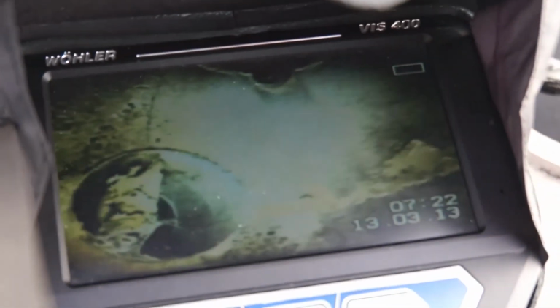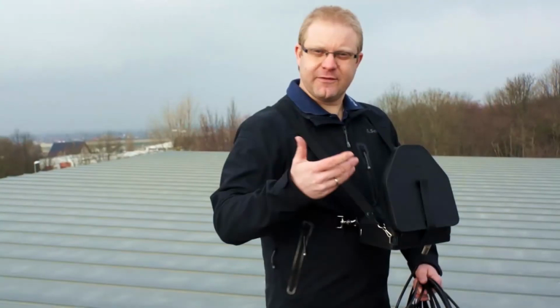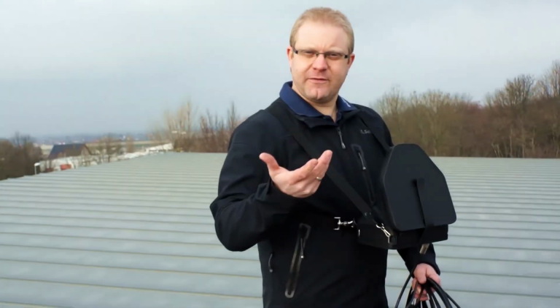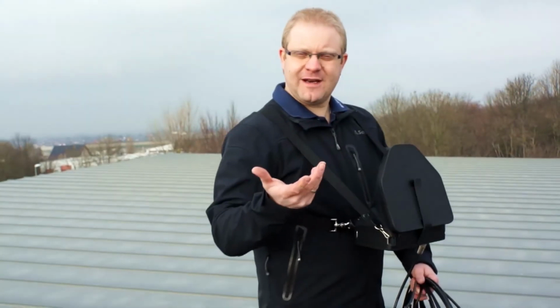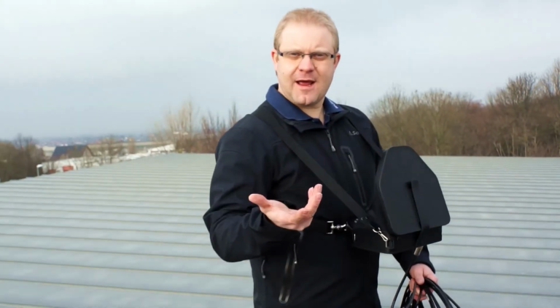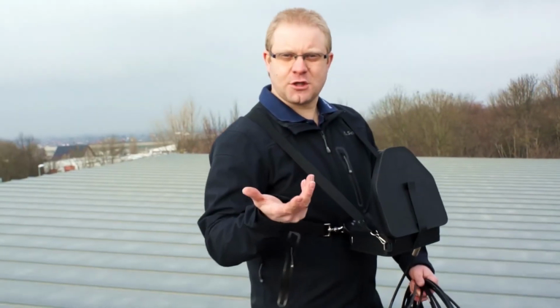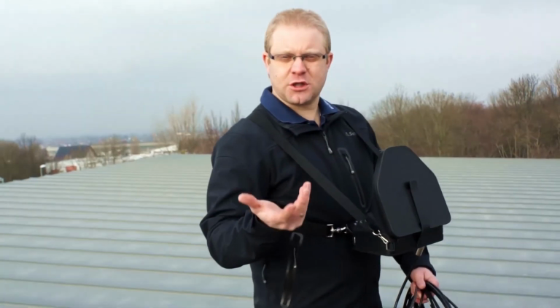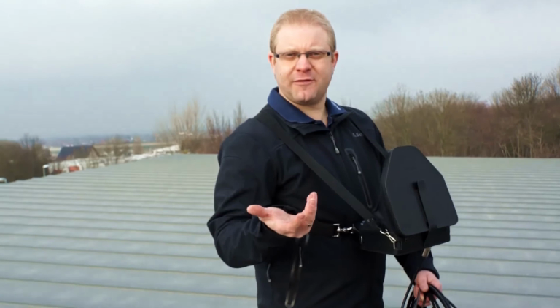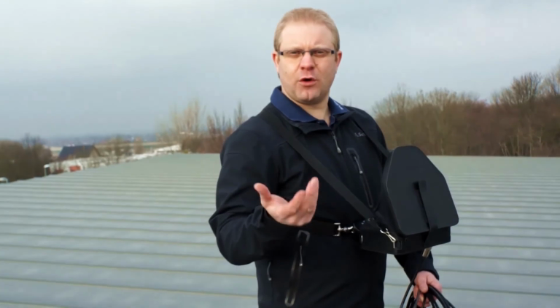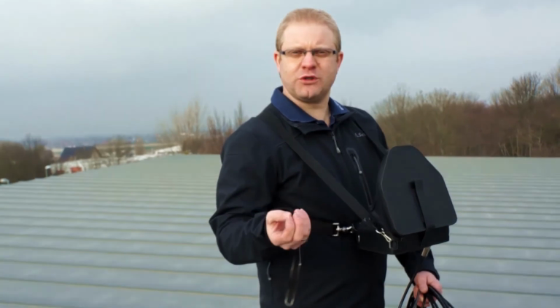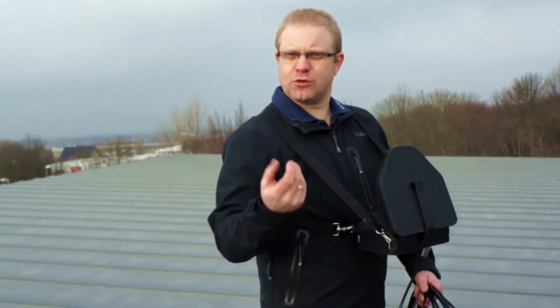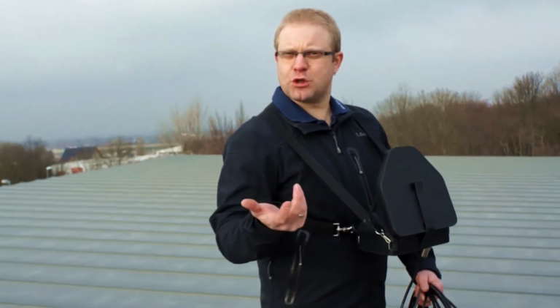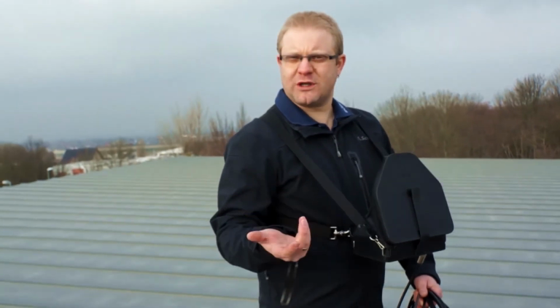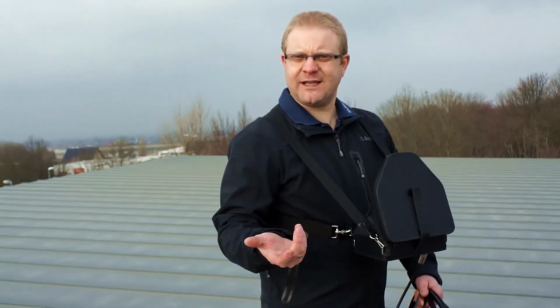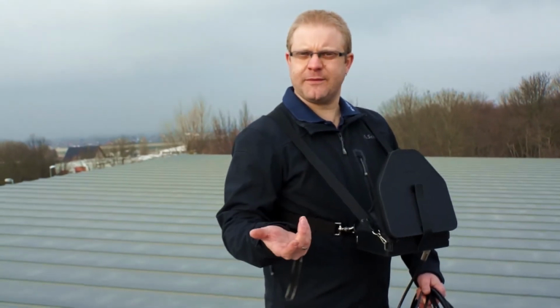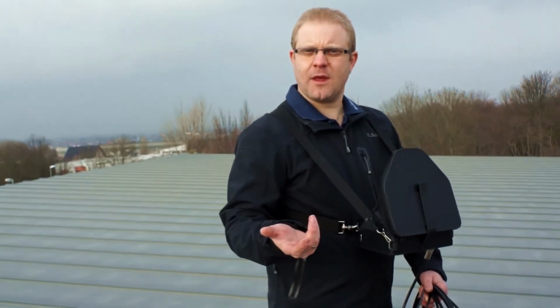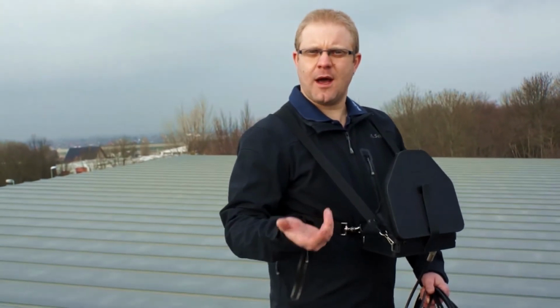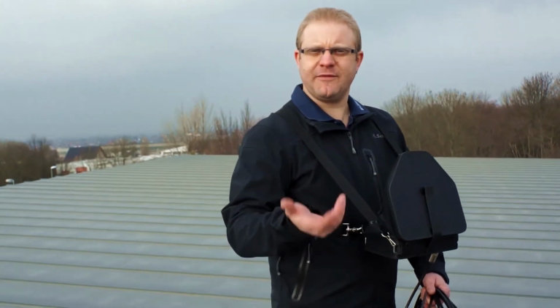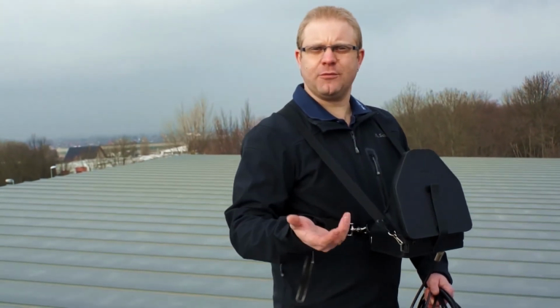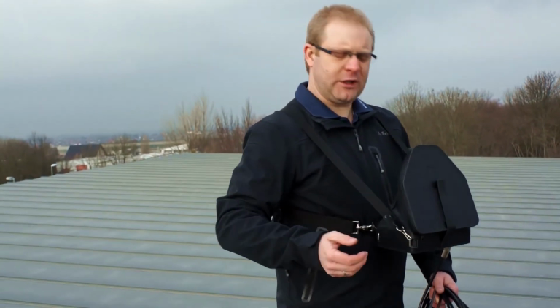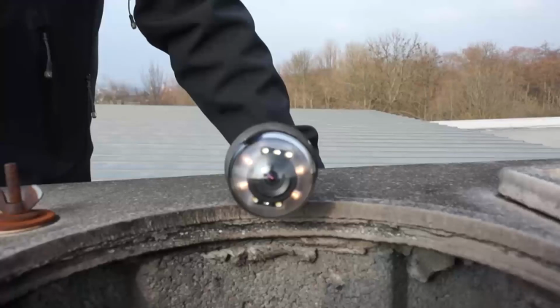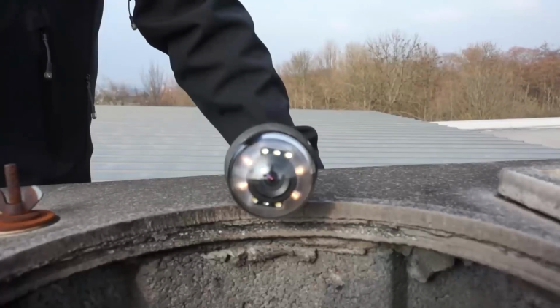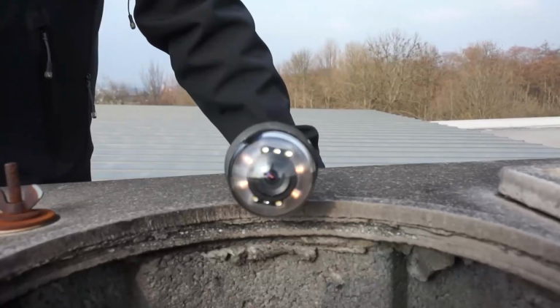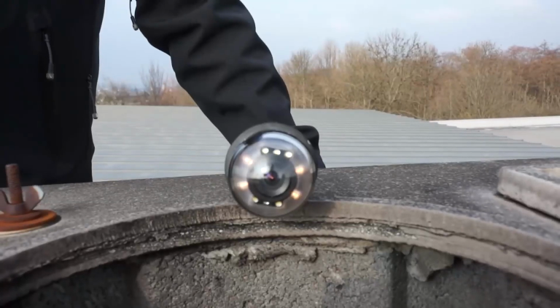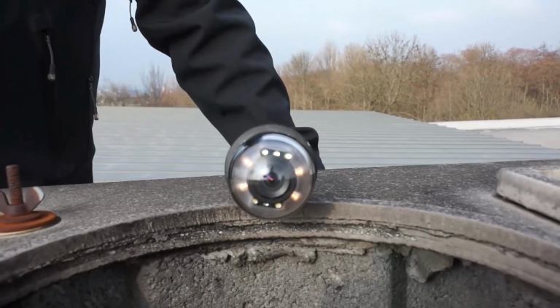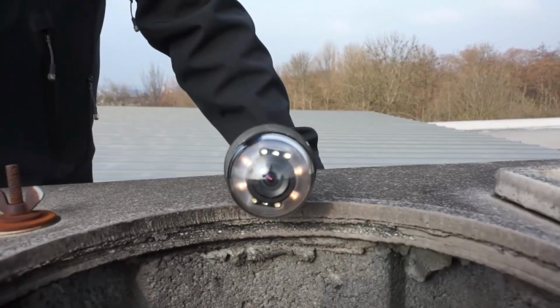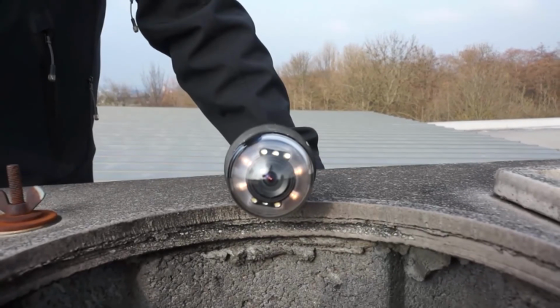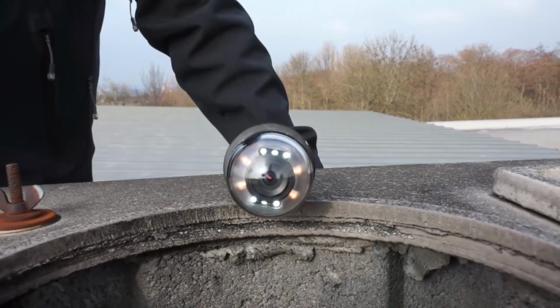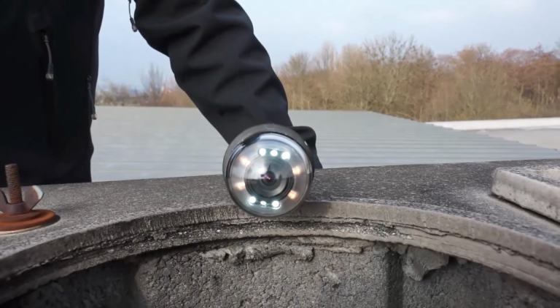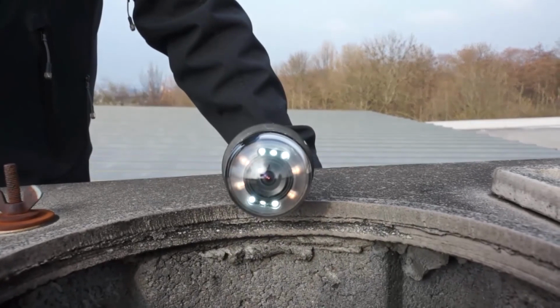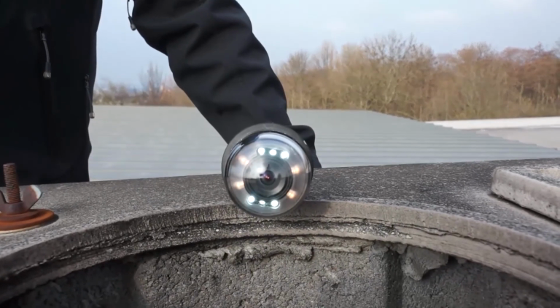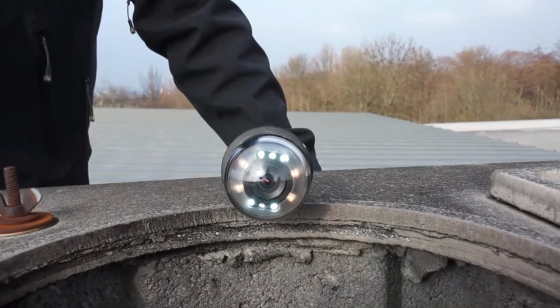If the chimney is black and full of soot, the additional light ring can bring more light into the dark.